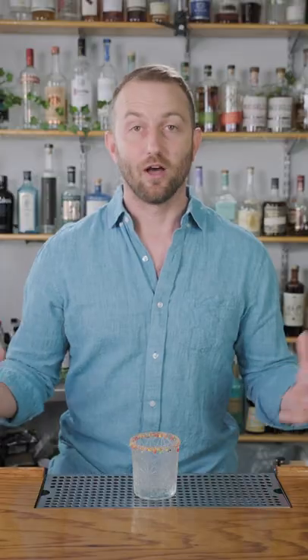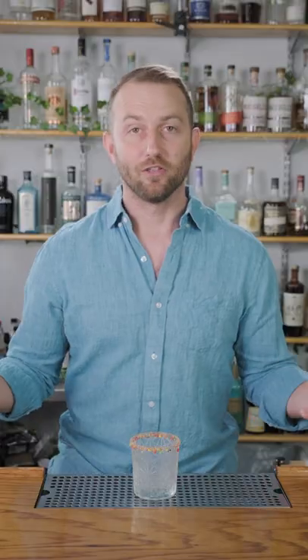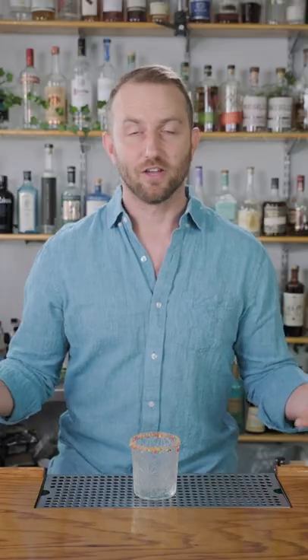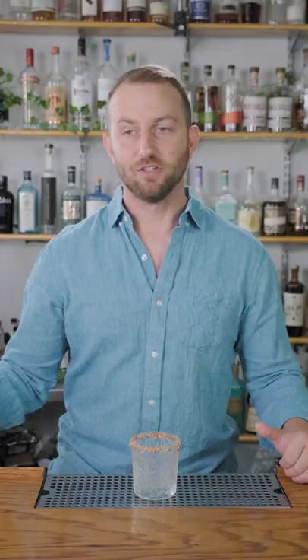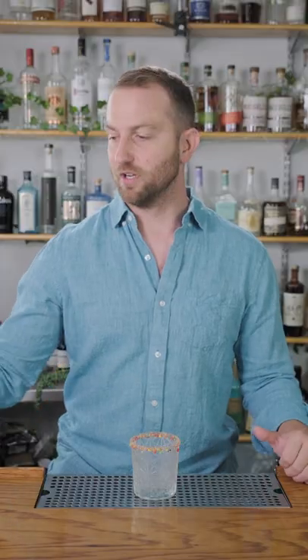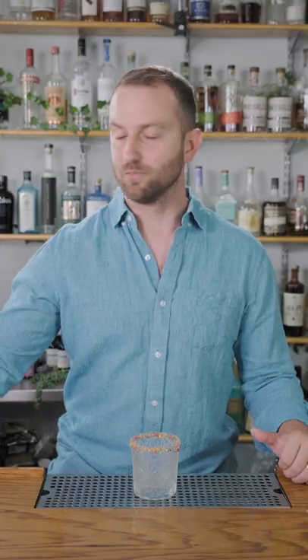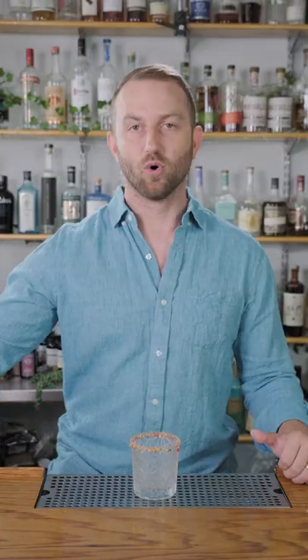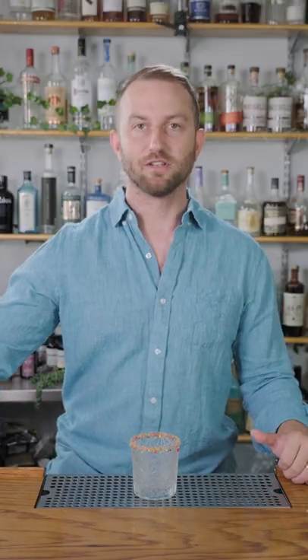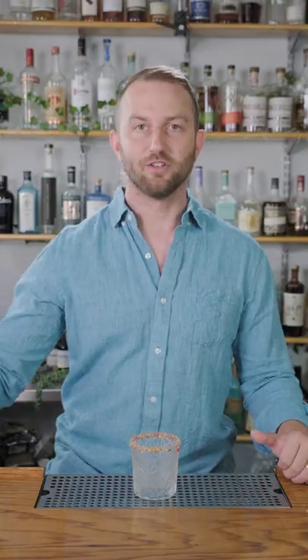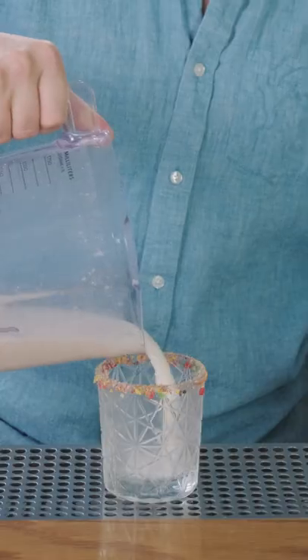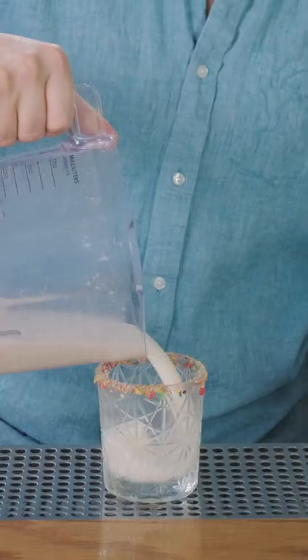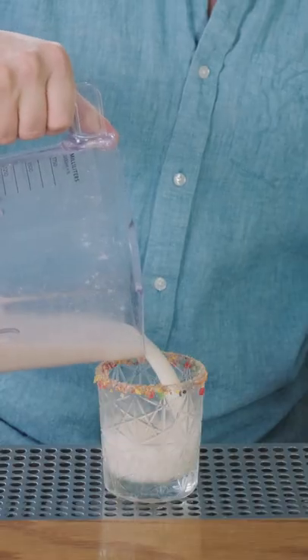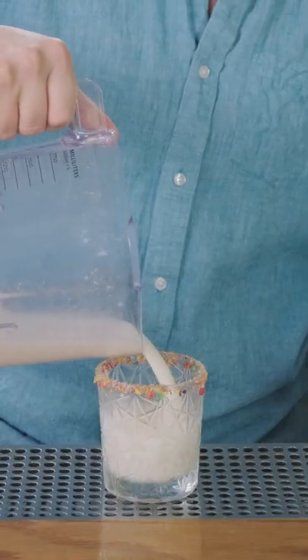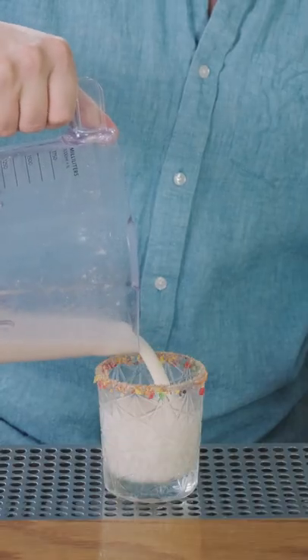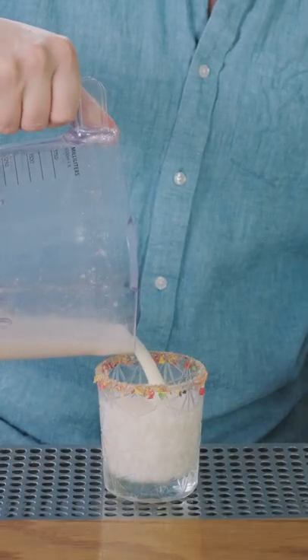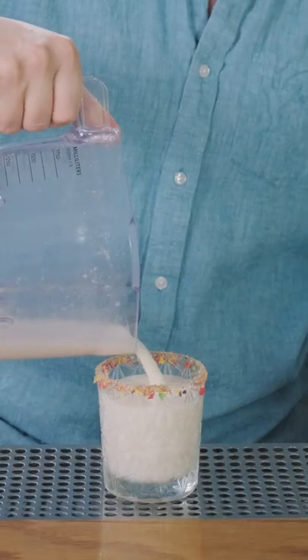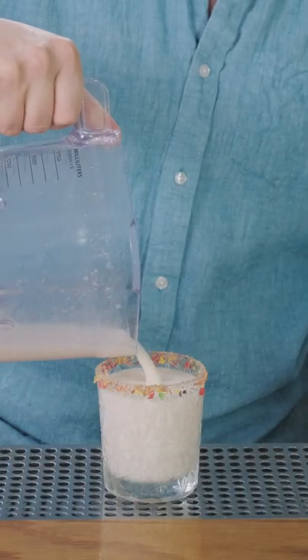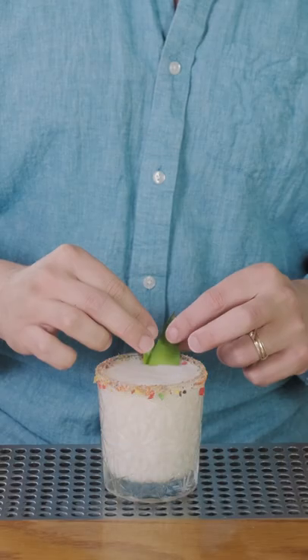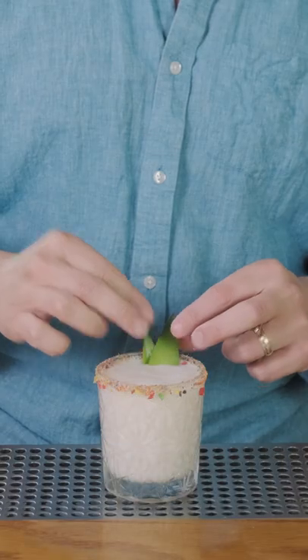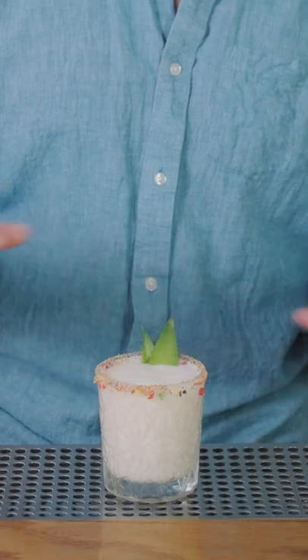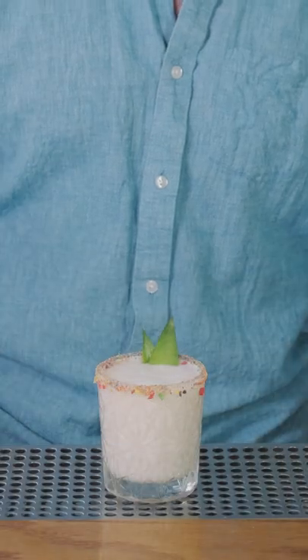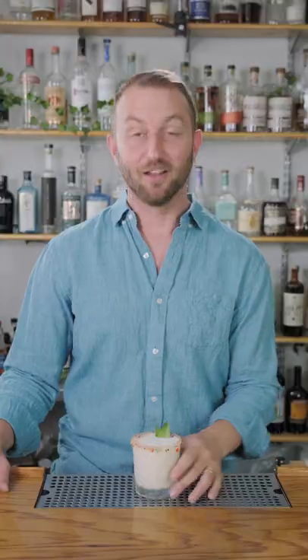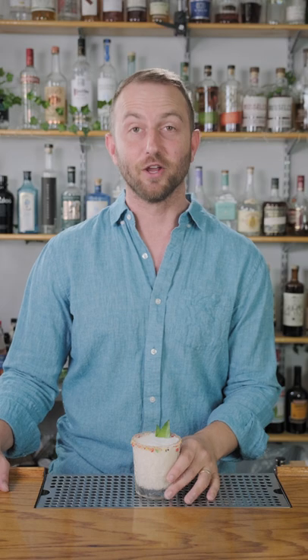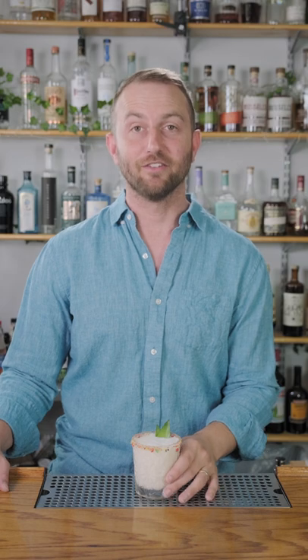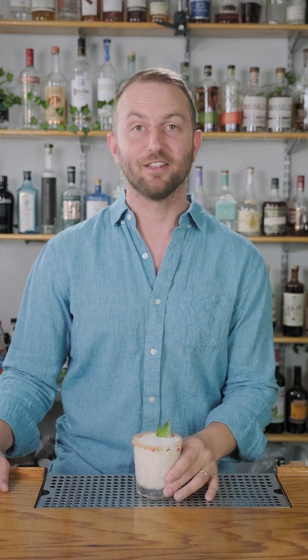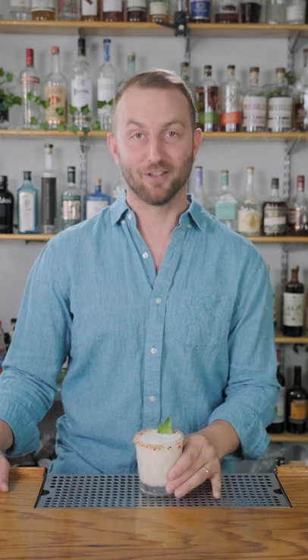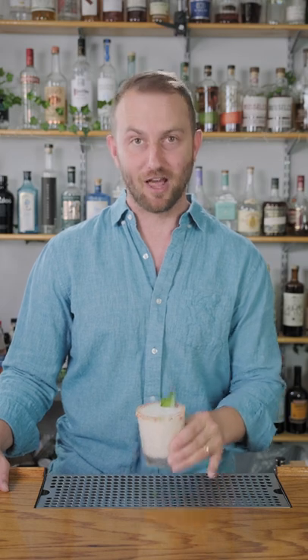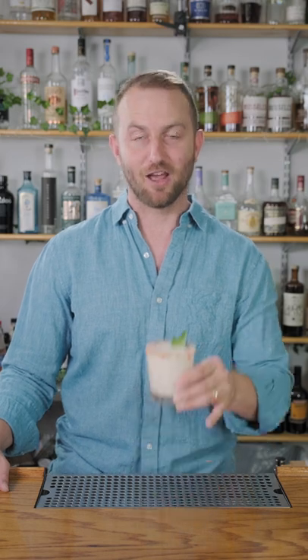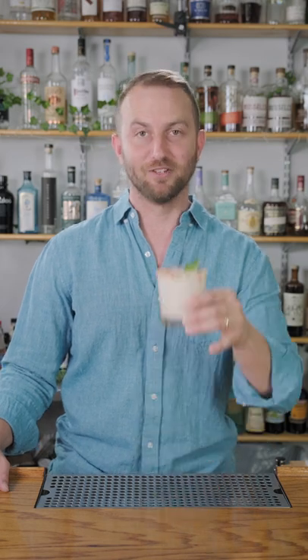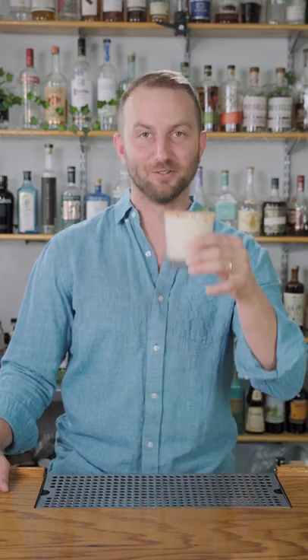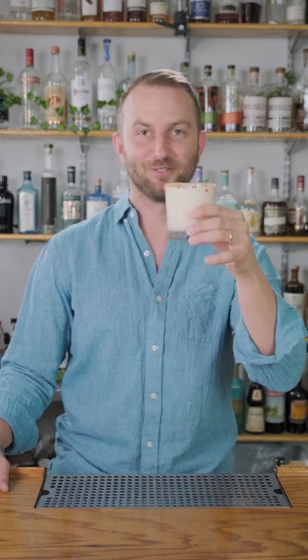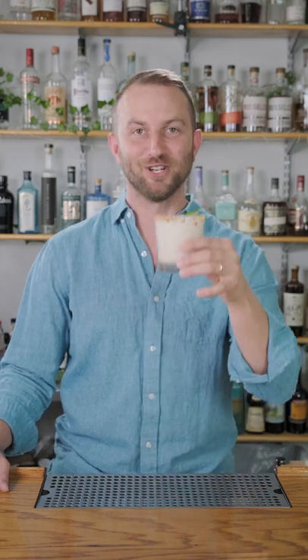Now all there's left to do is pour this into your chilled rocks glass and garnish. And there you have it, the Colada Daba Dew. Cheers.